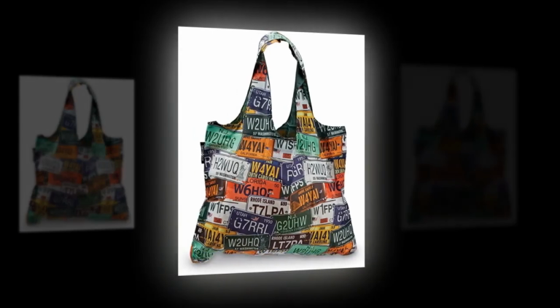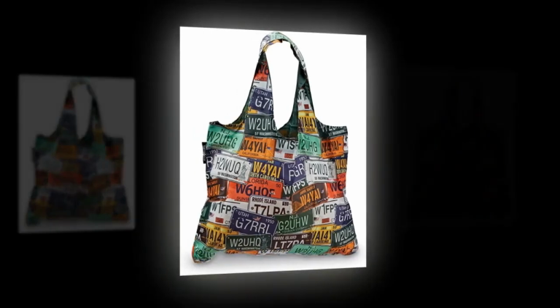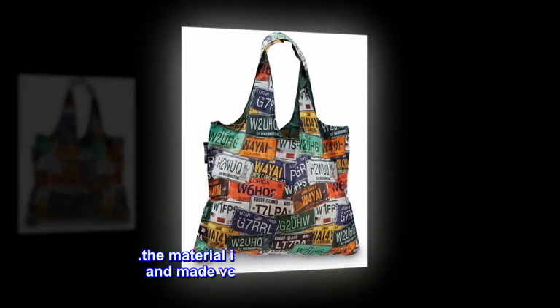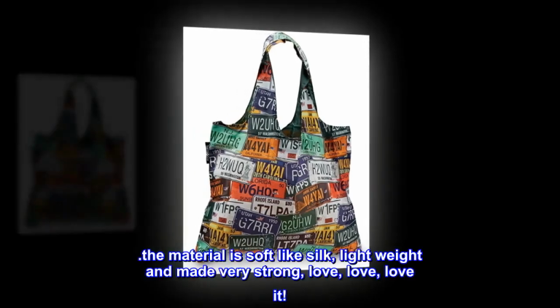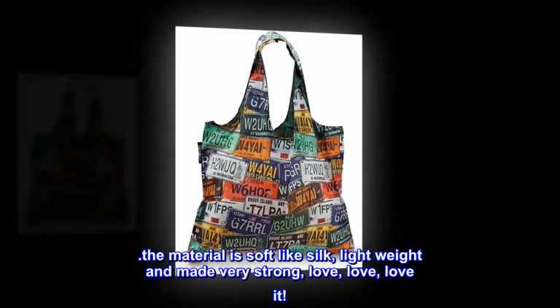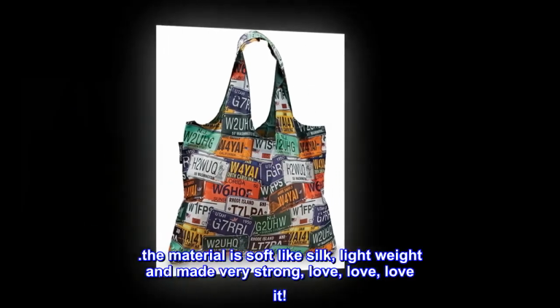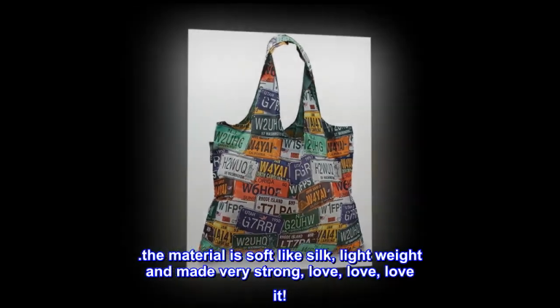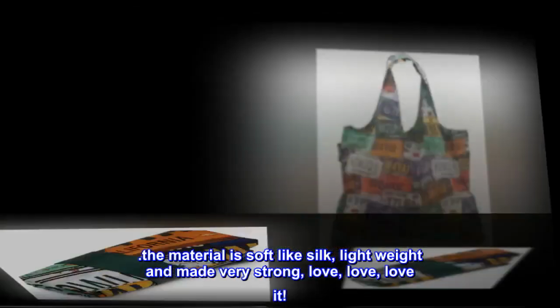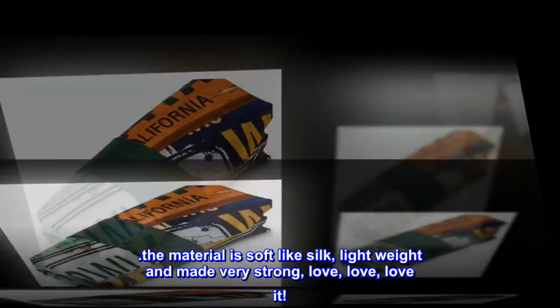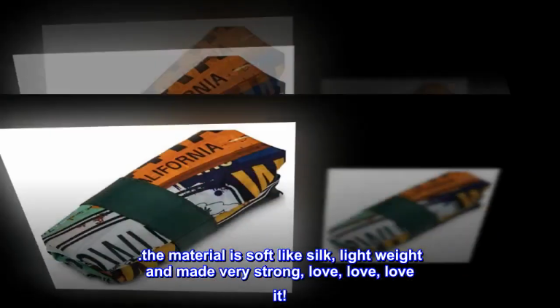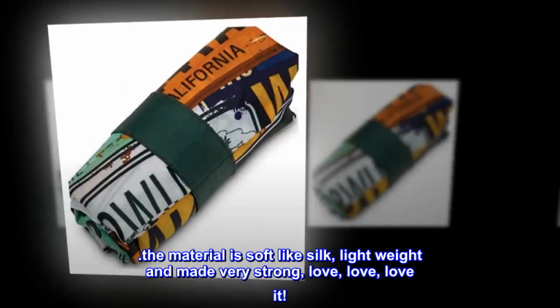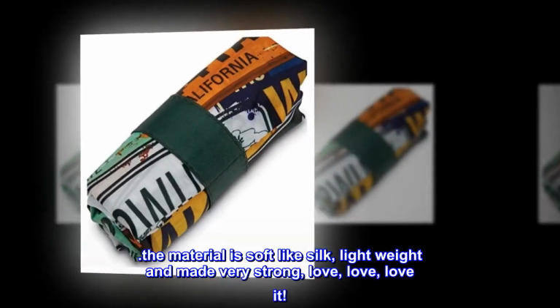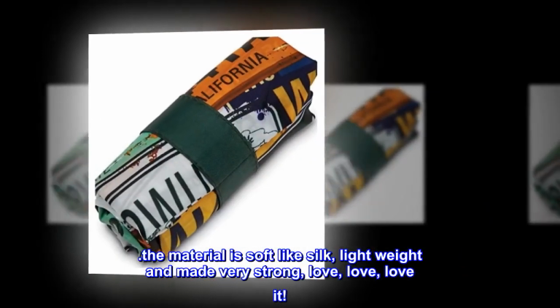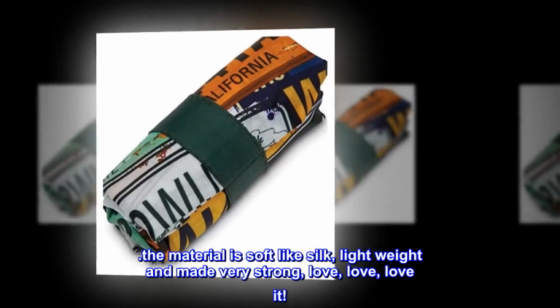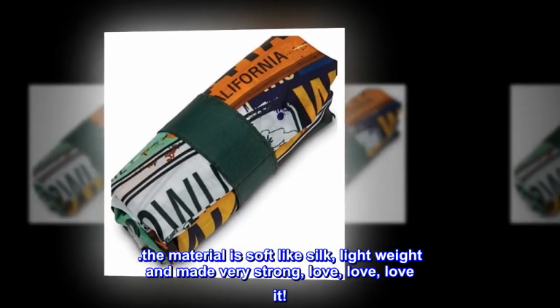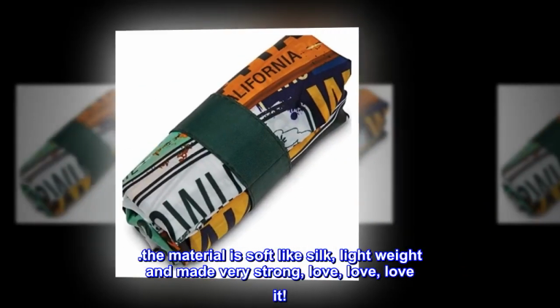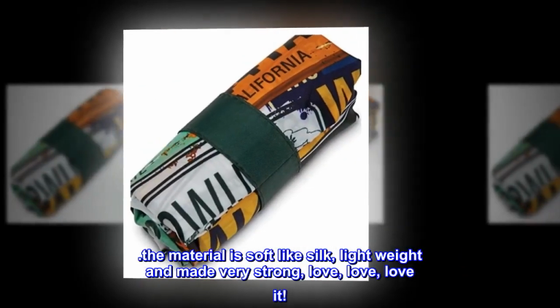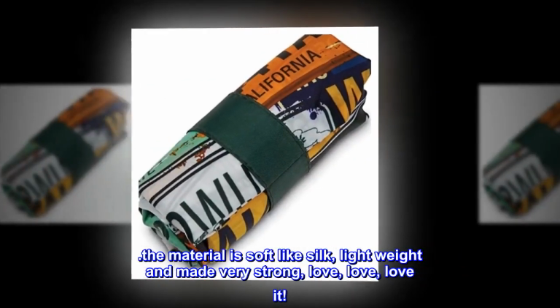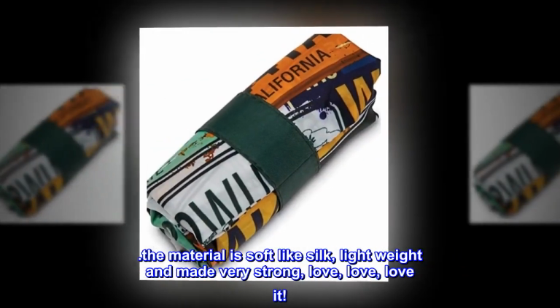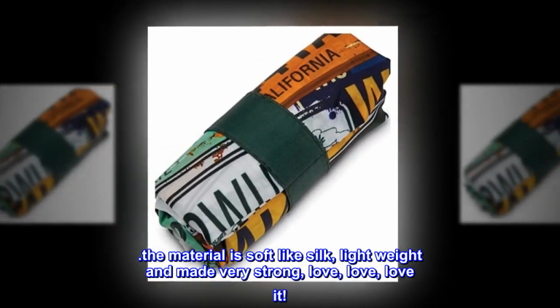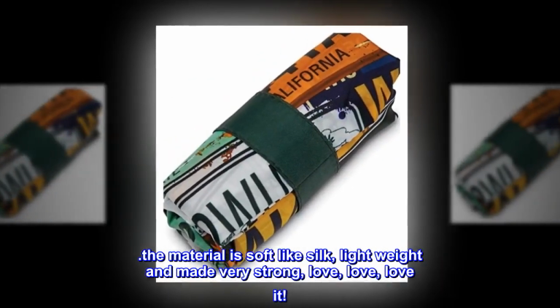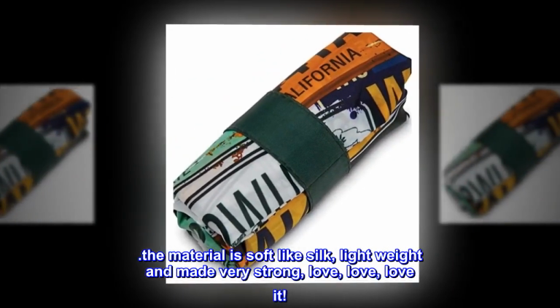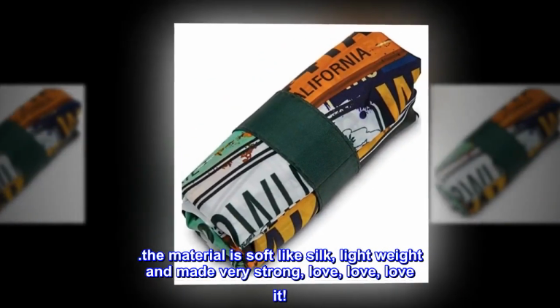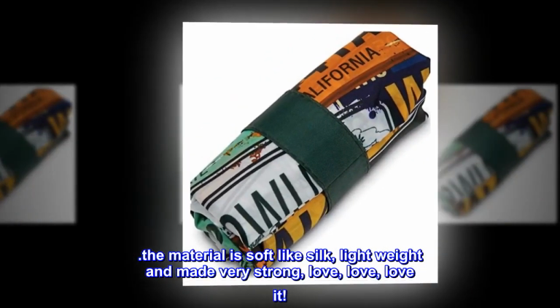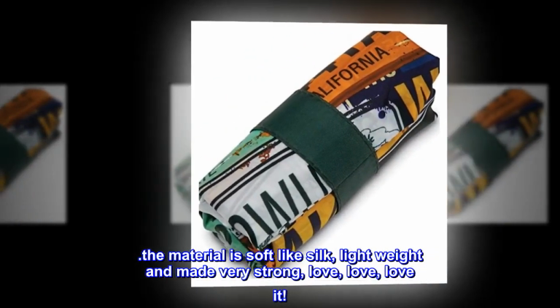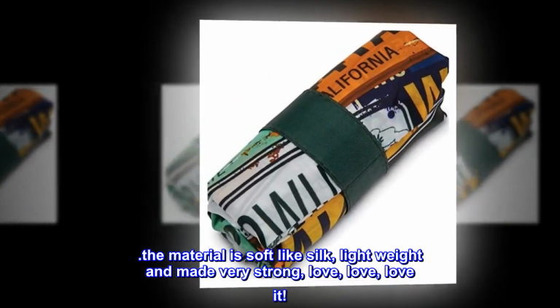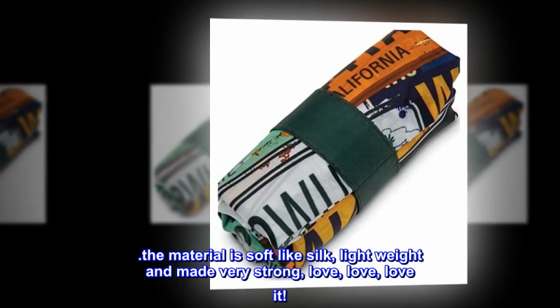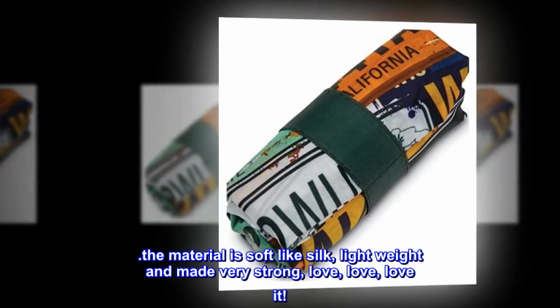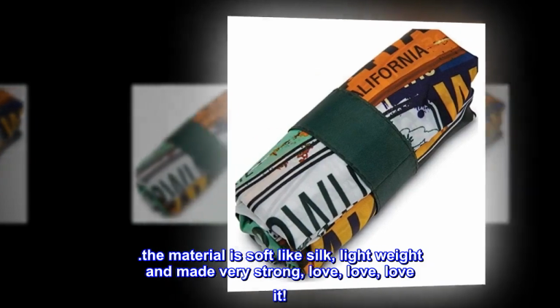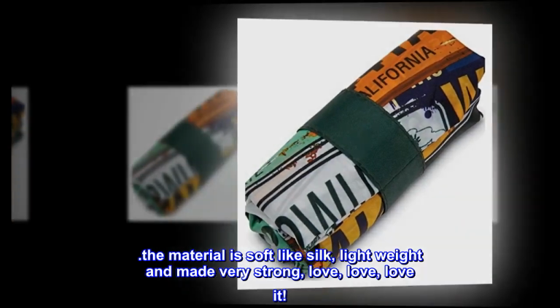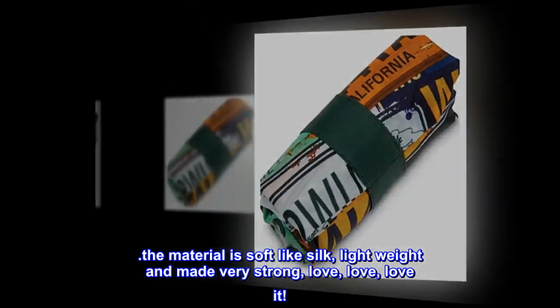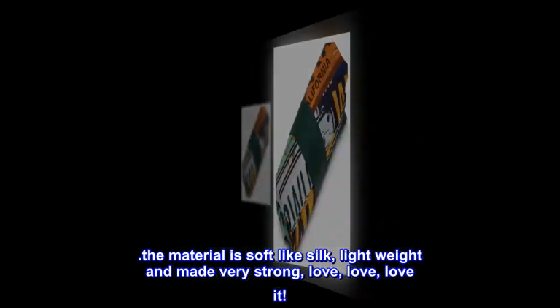The material is soft like silk, lightweight and made very strong. Love, love, love it!